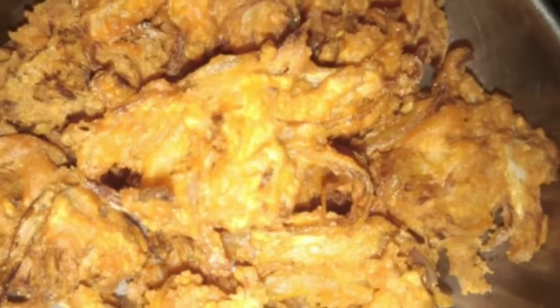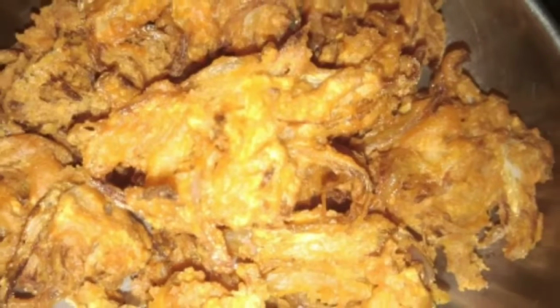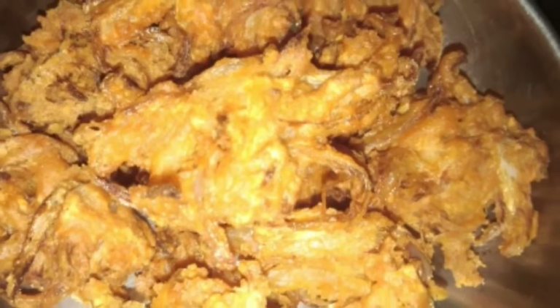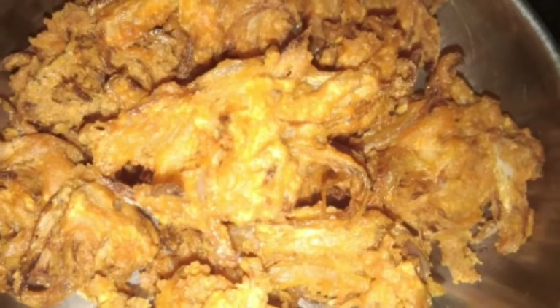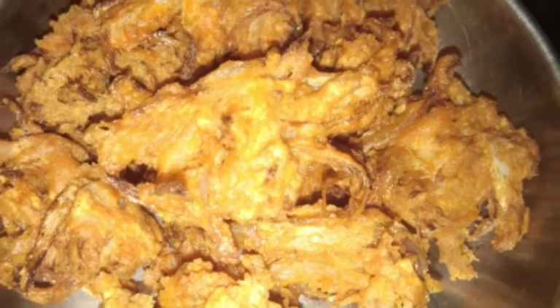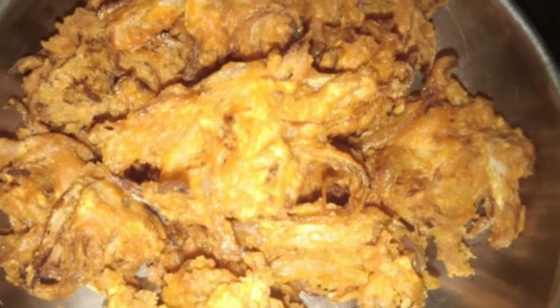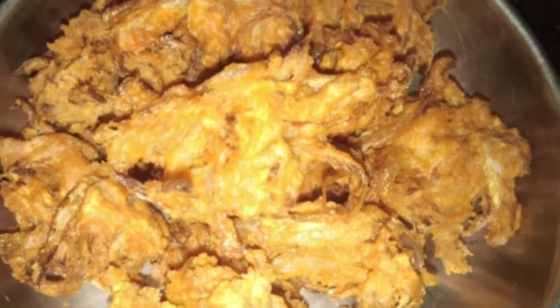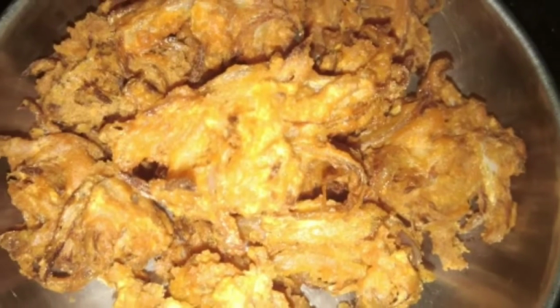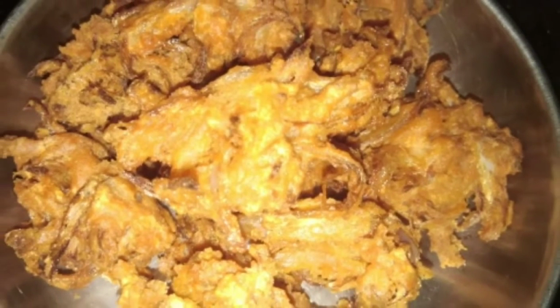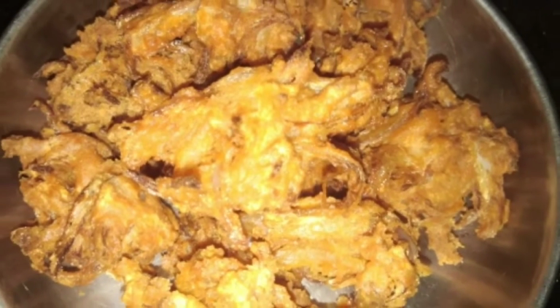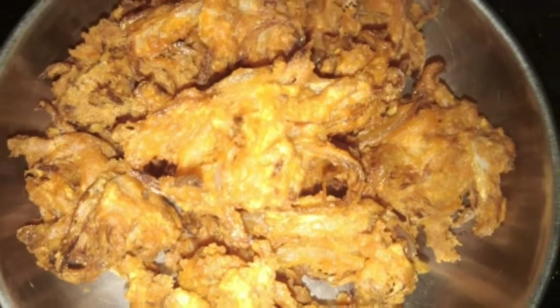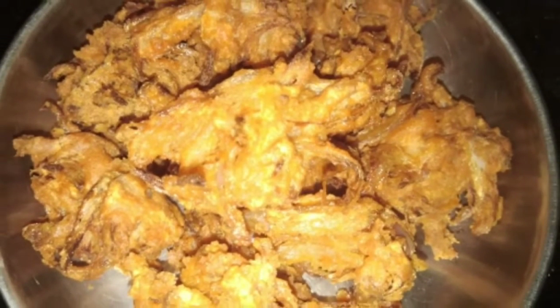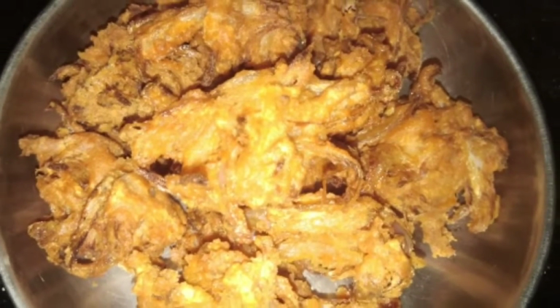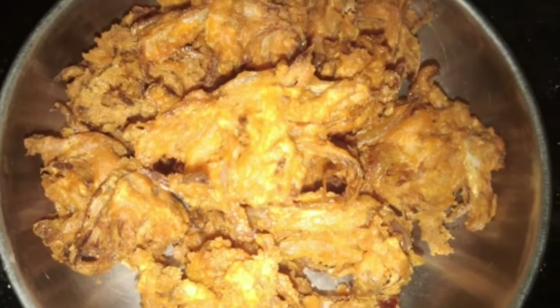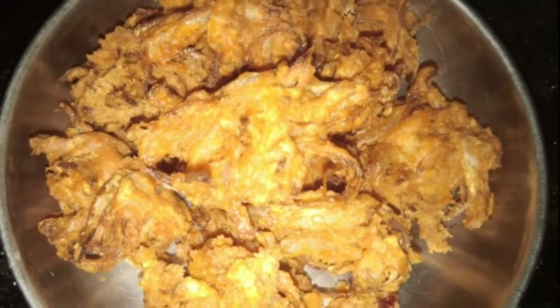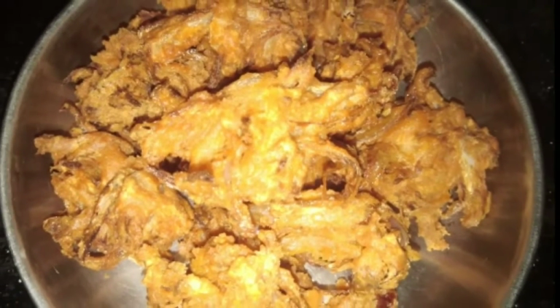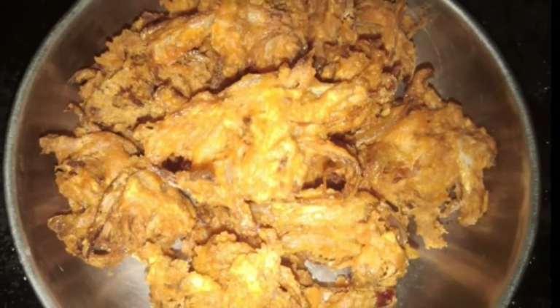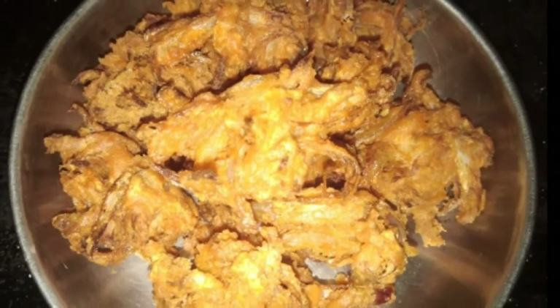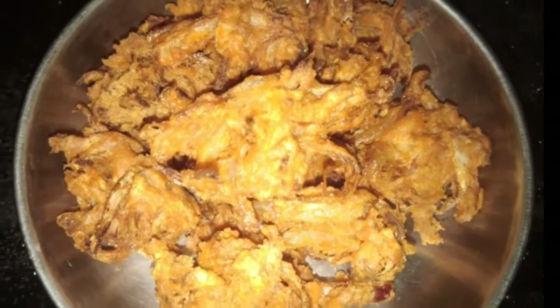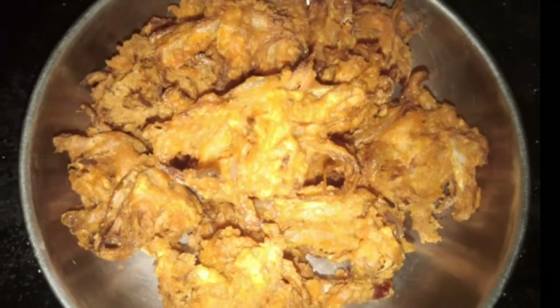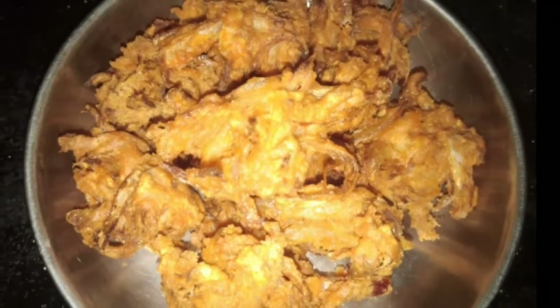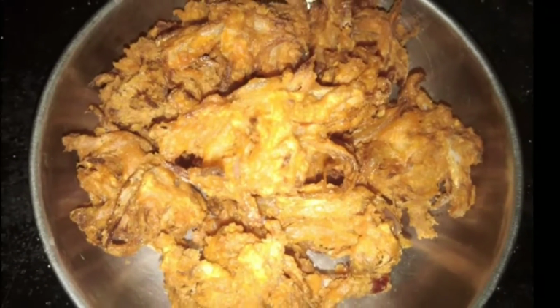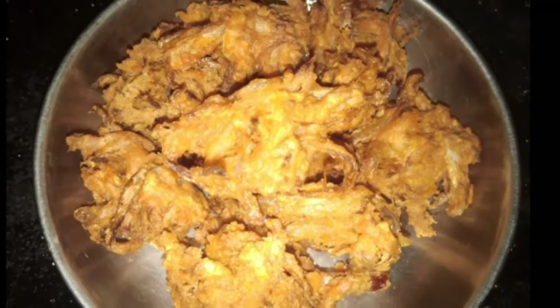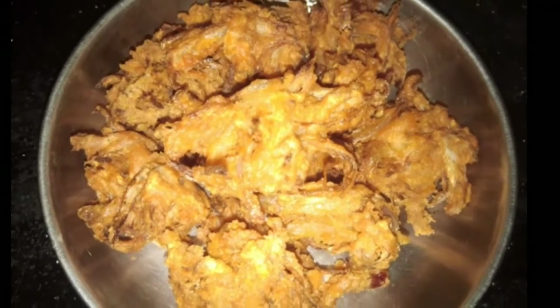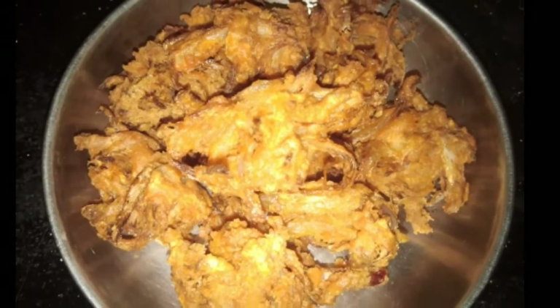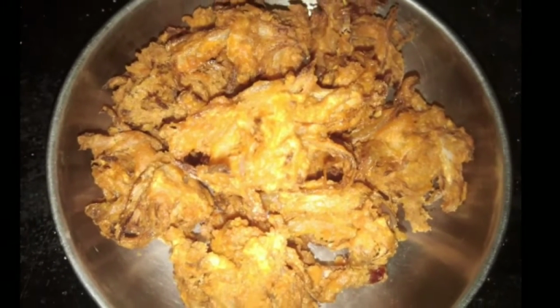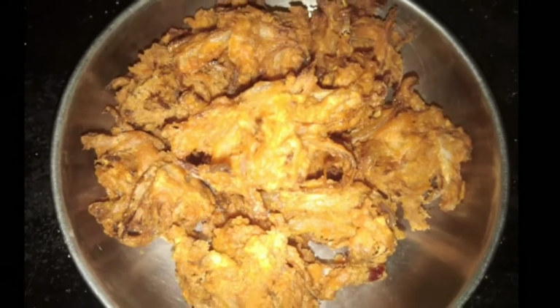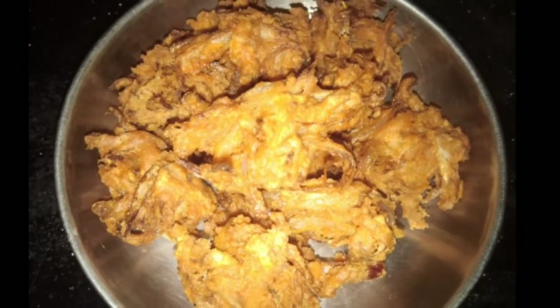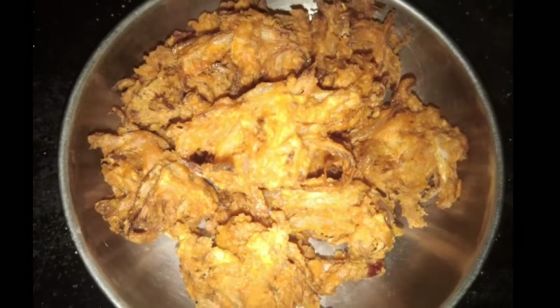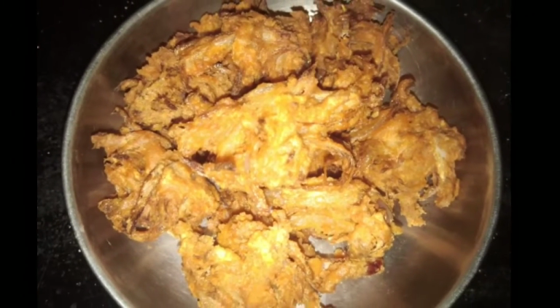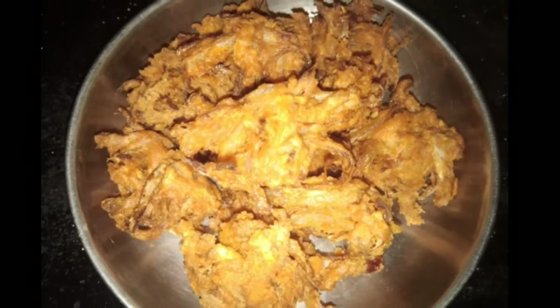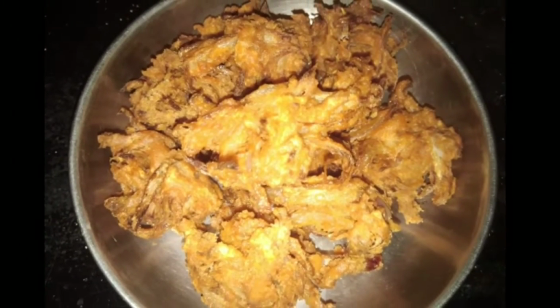Welcome to Rupaas Cooking Channel! This is my first time to take a bite of the rice.